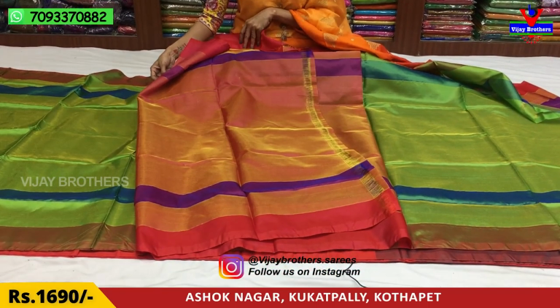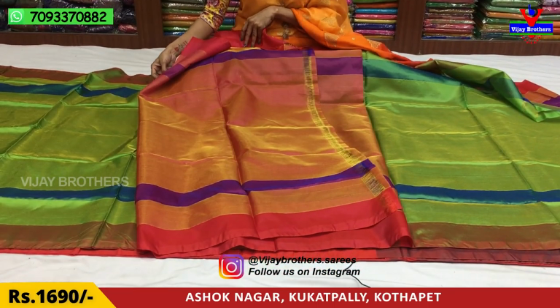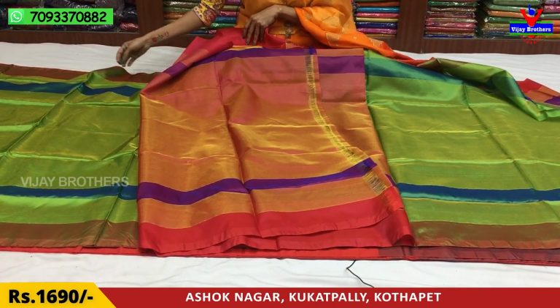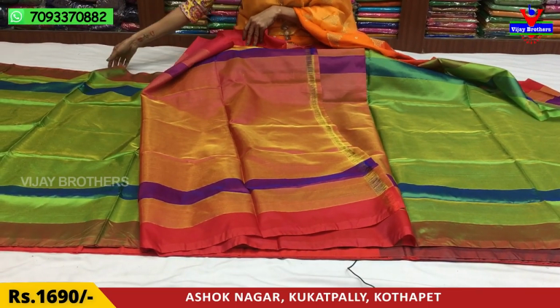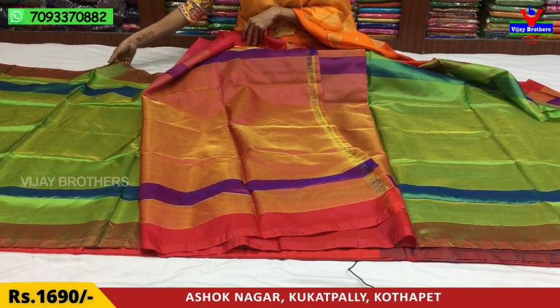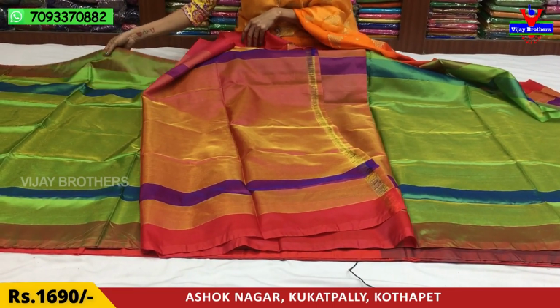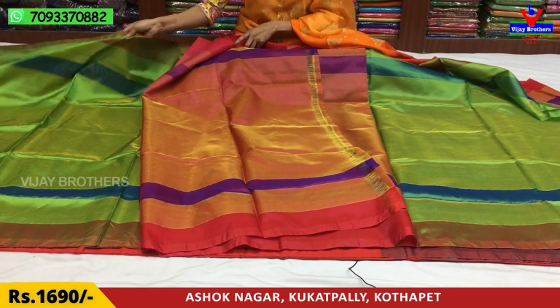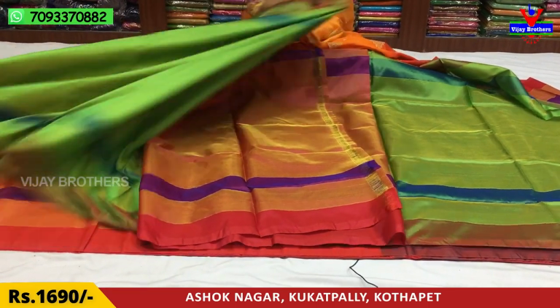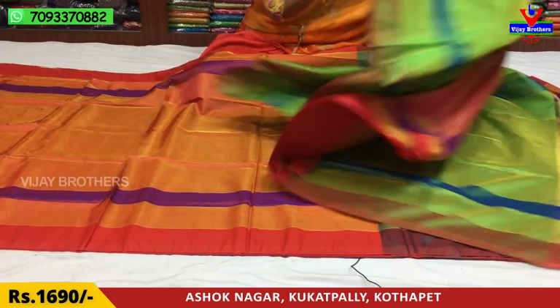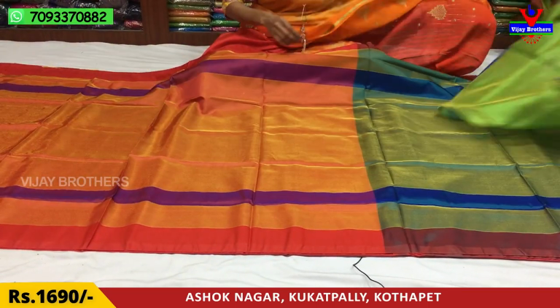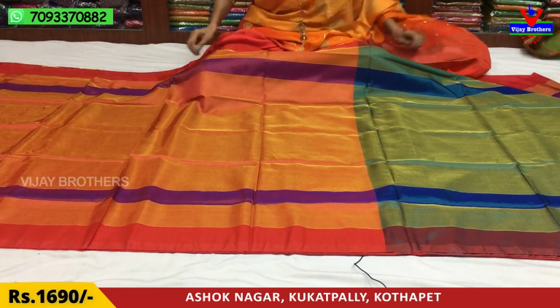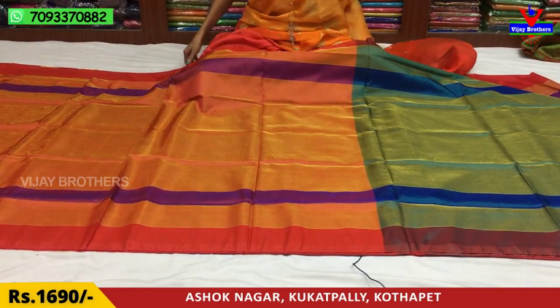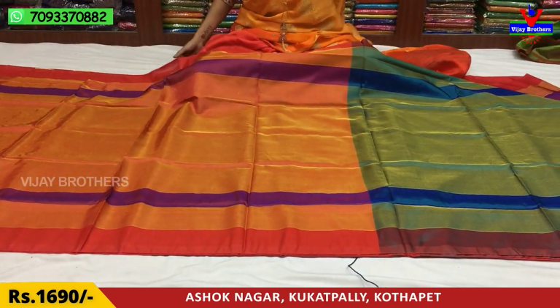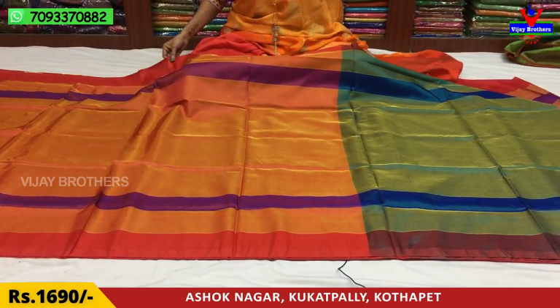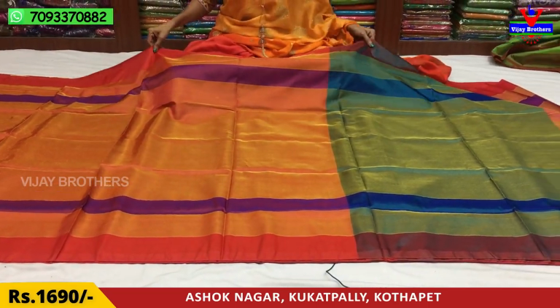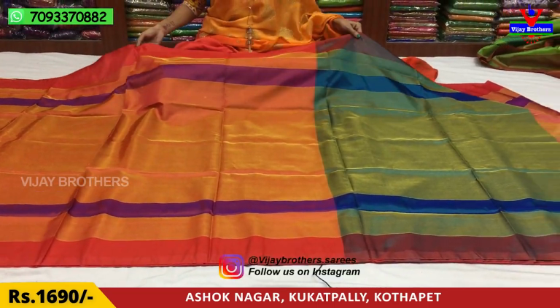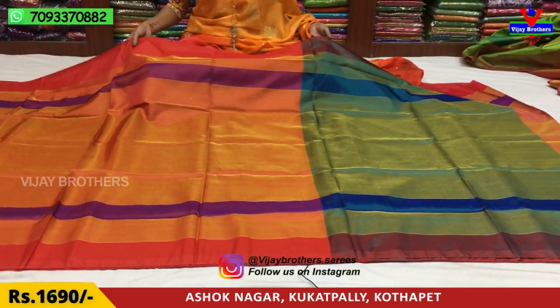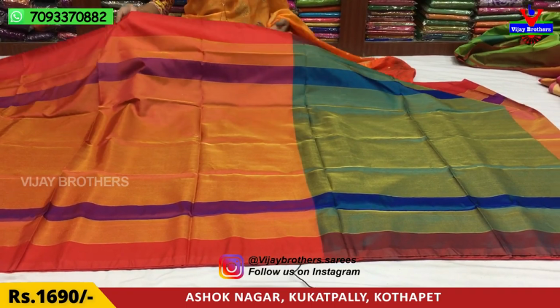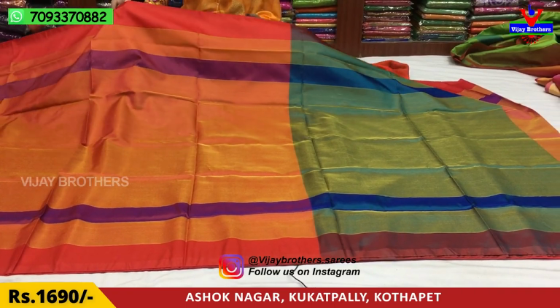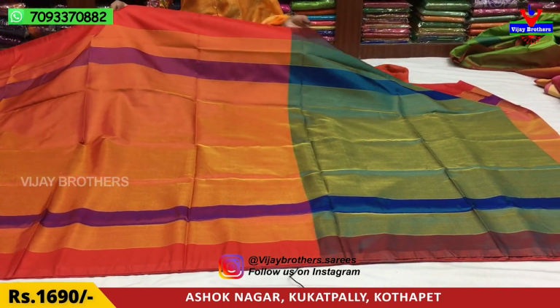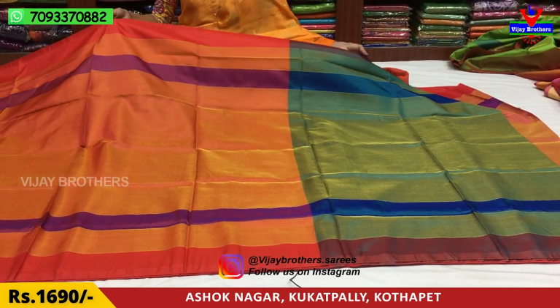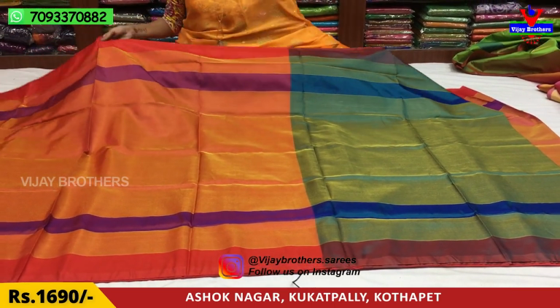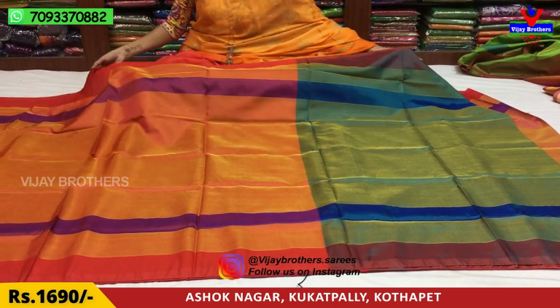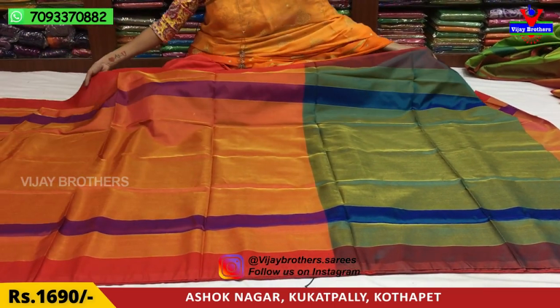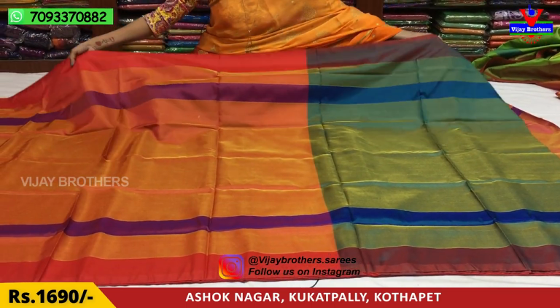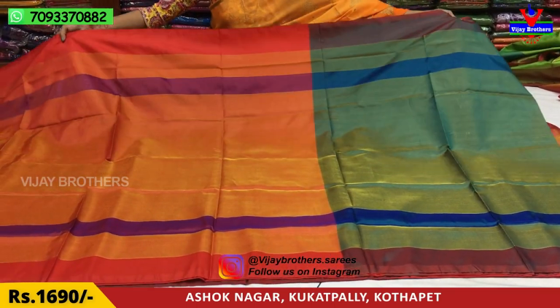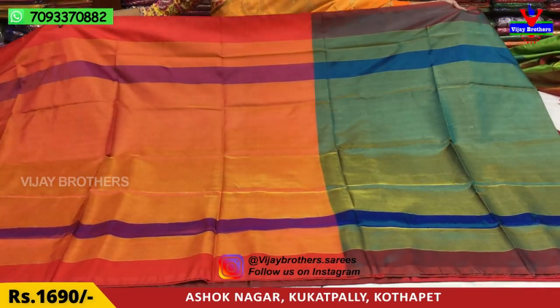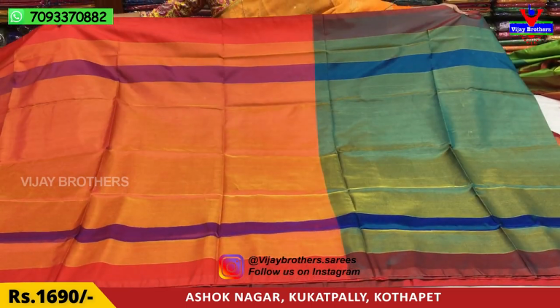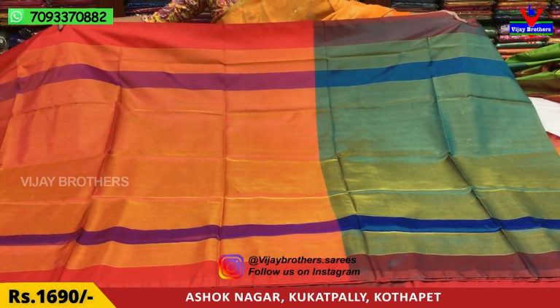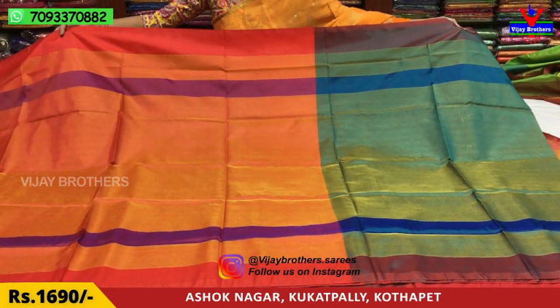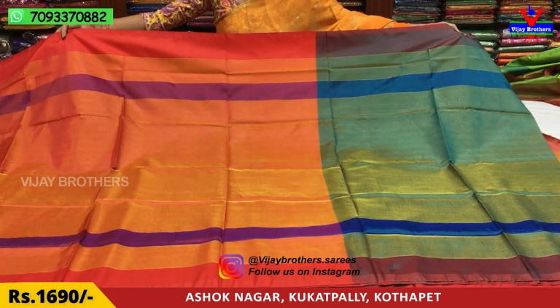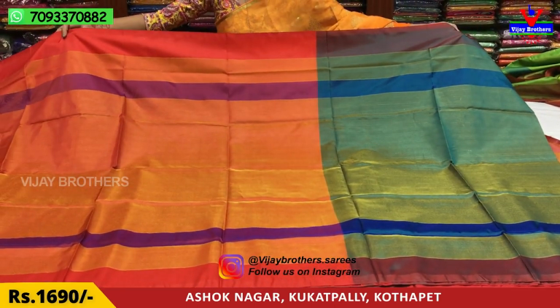The next one is red and peacock blue color. Same cost.